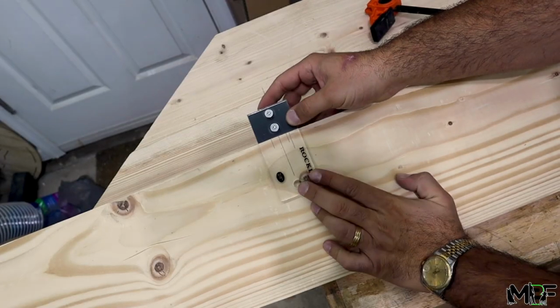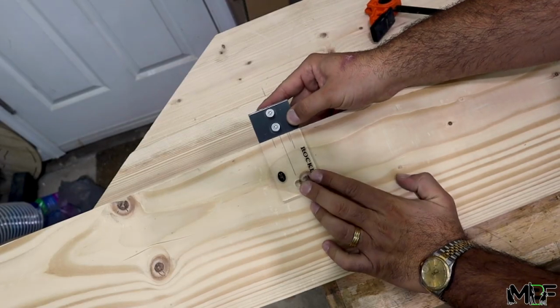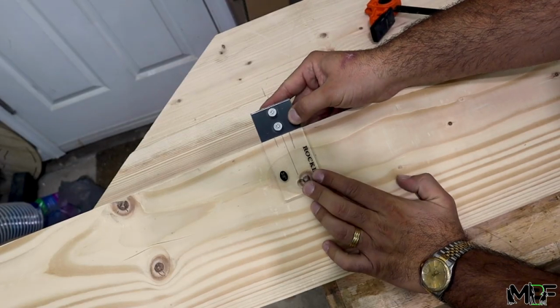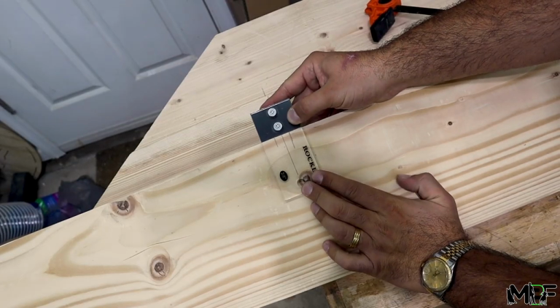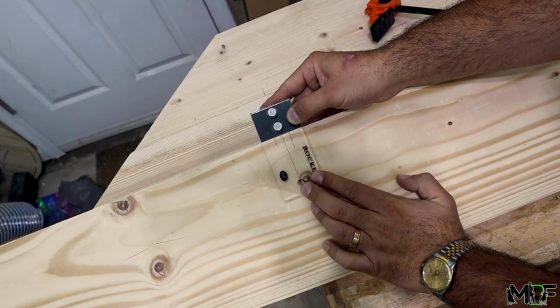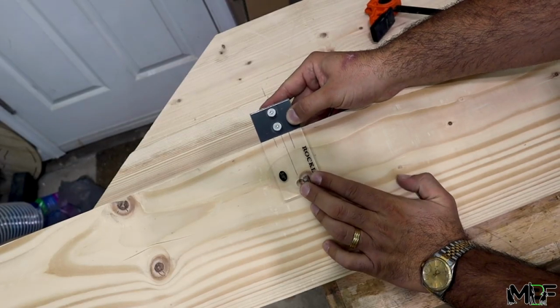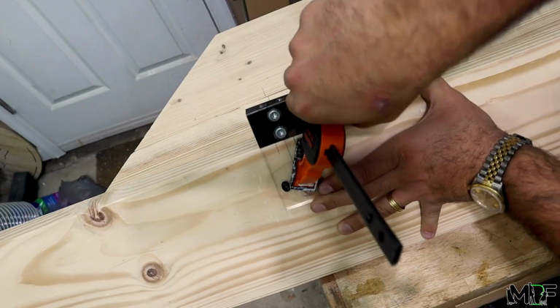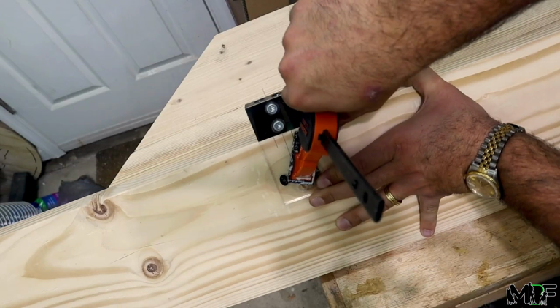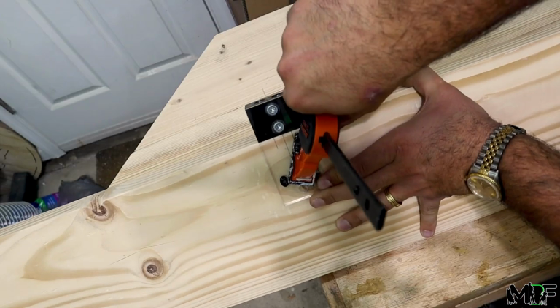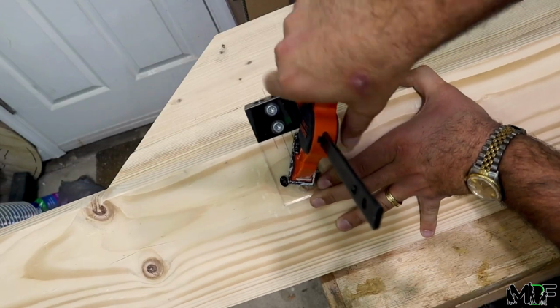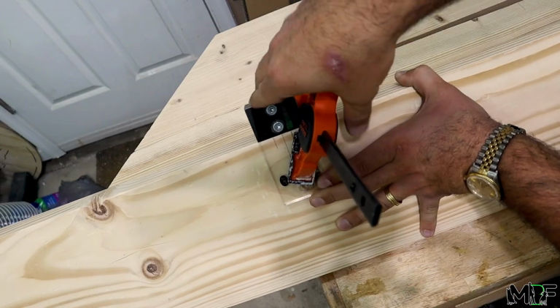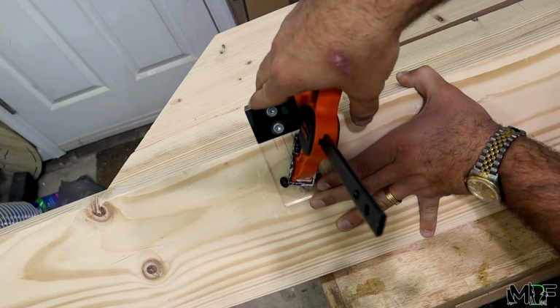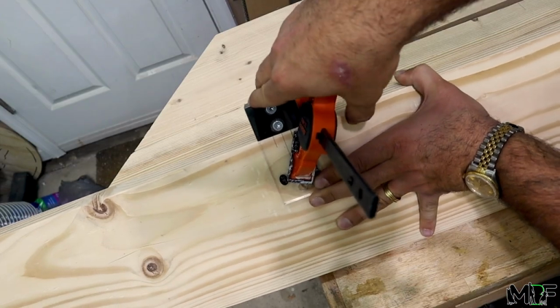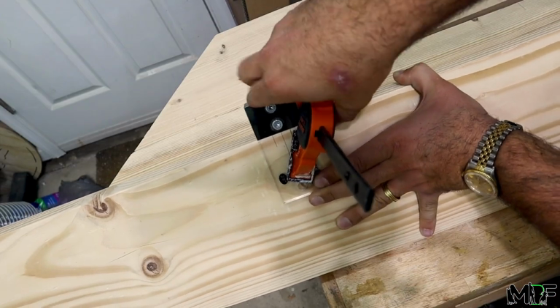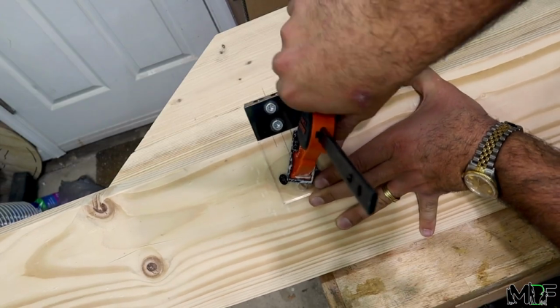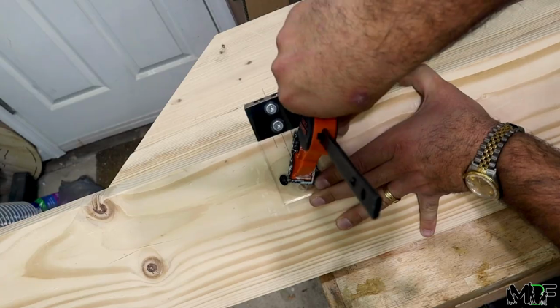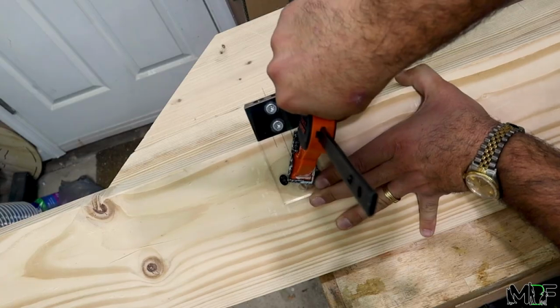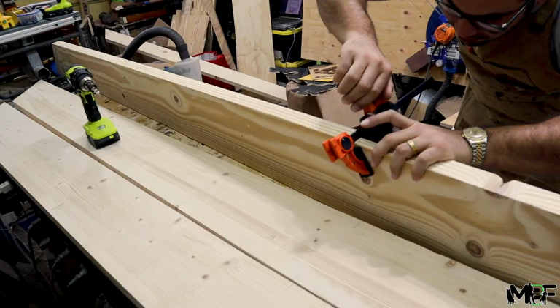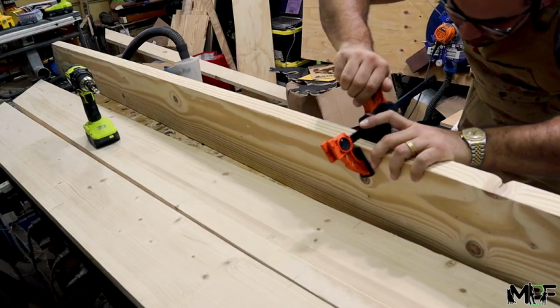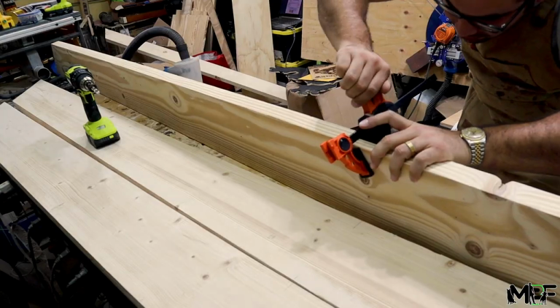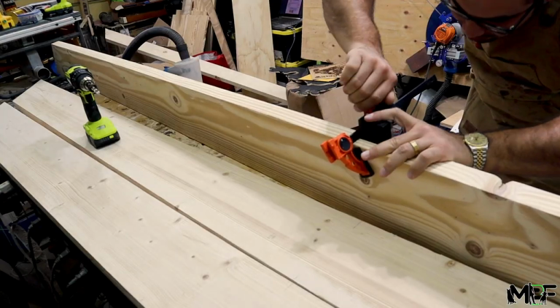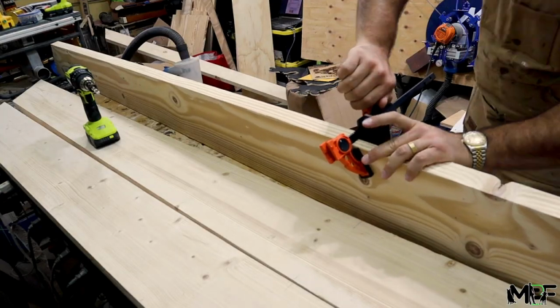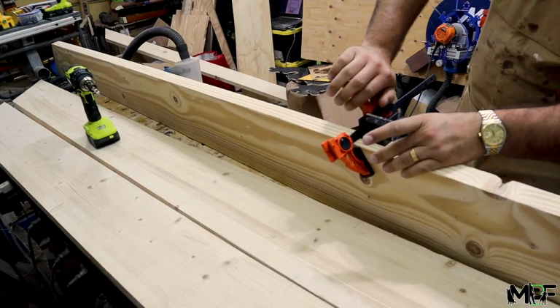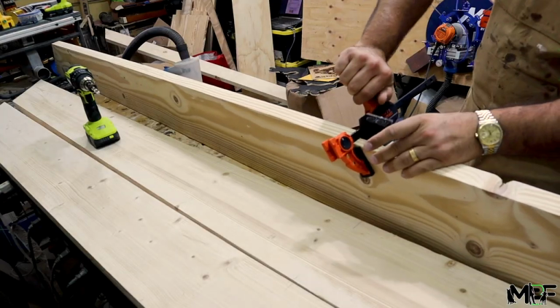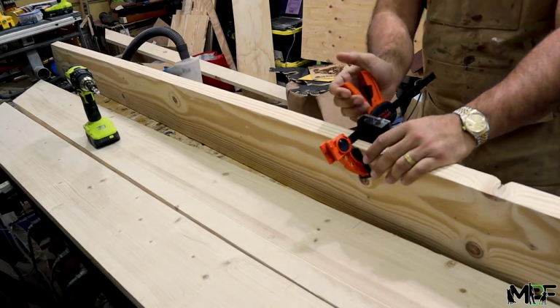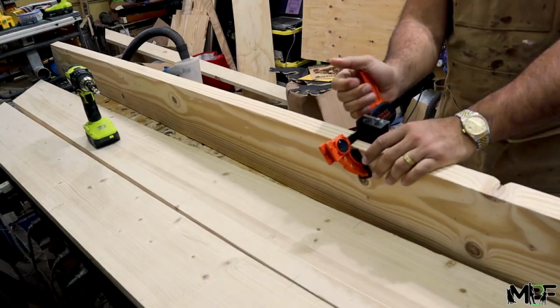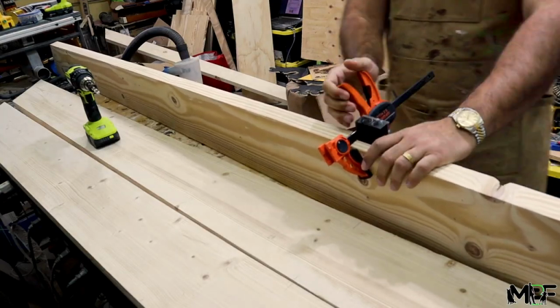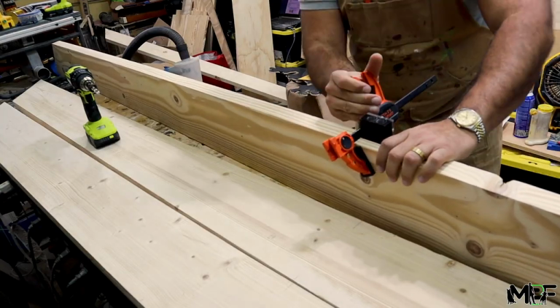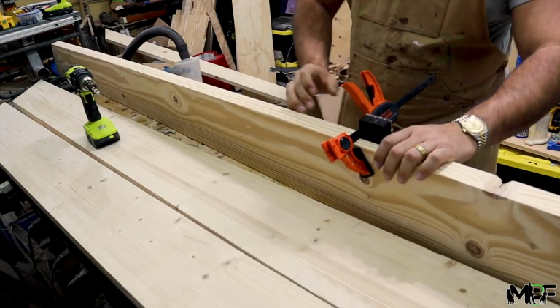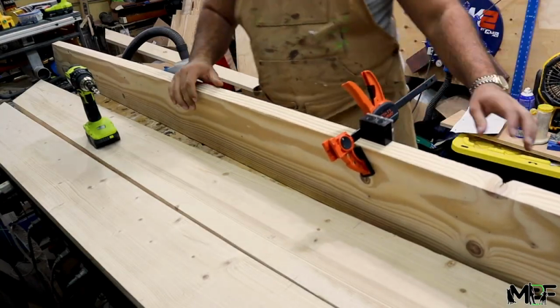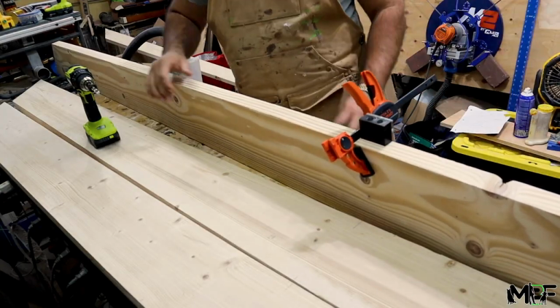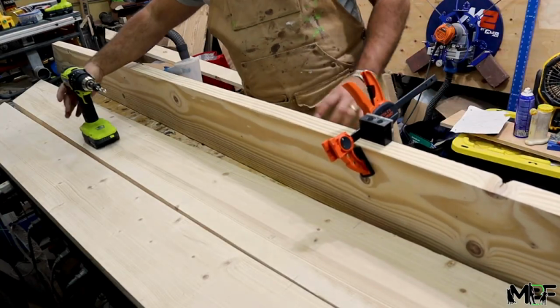I'm going to use a drill in this dowel jig to make some holes along the edge of each of the pieces of wood, on both the top and bottom.